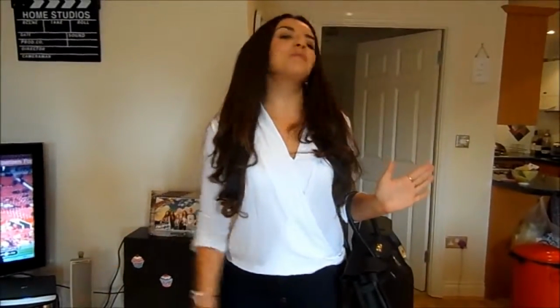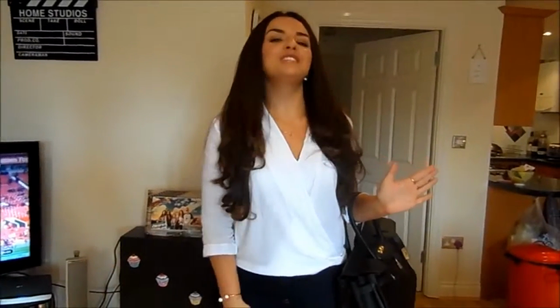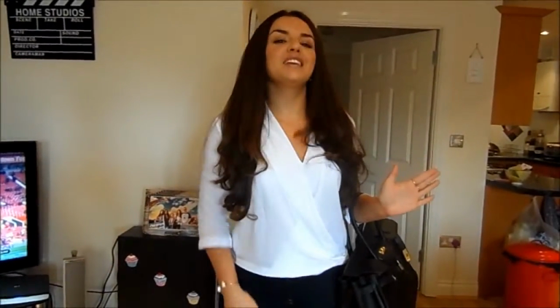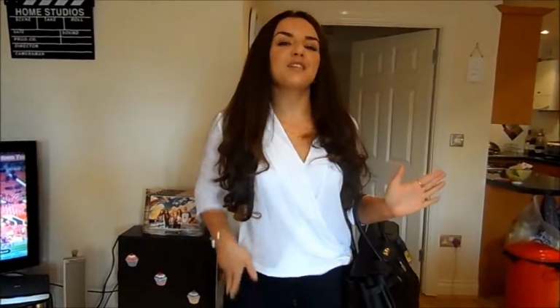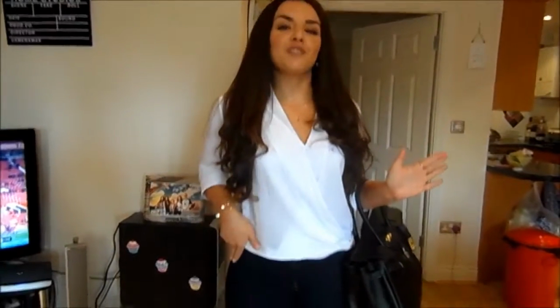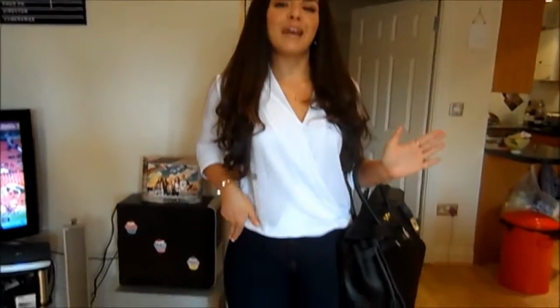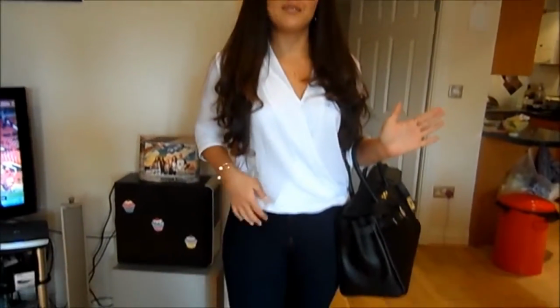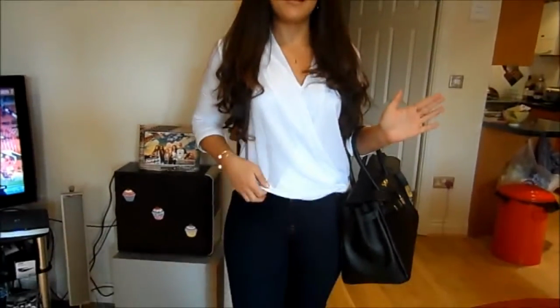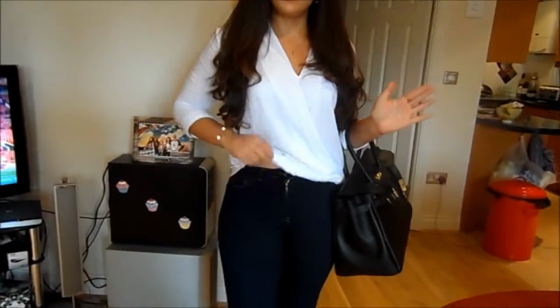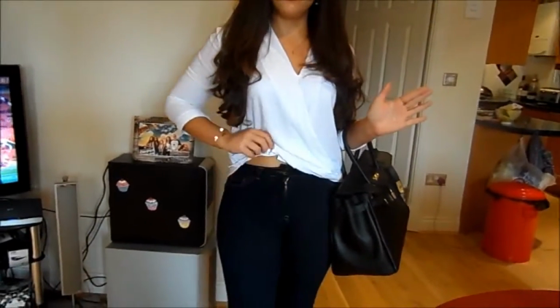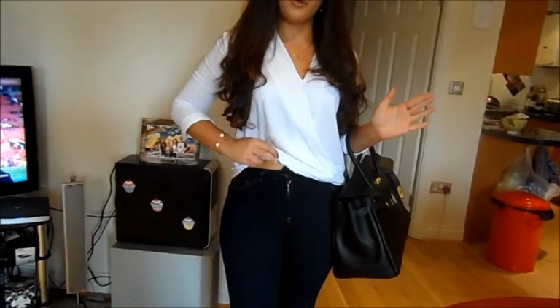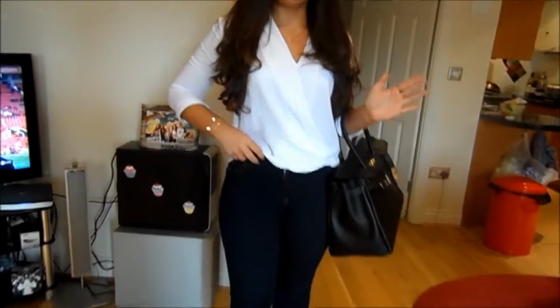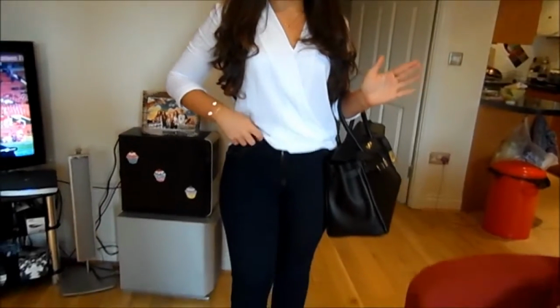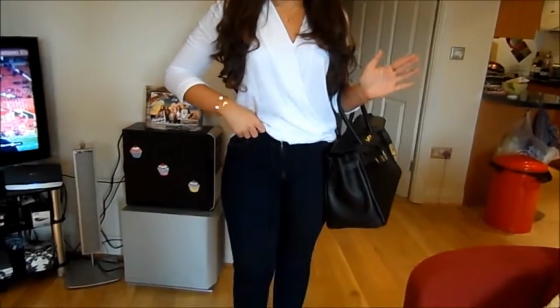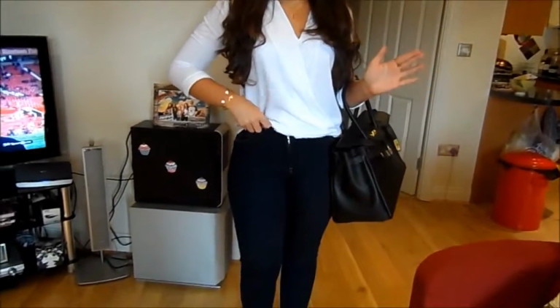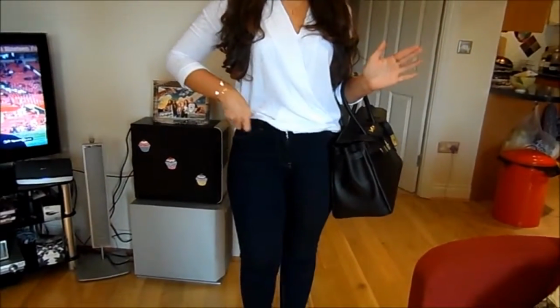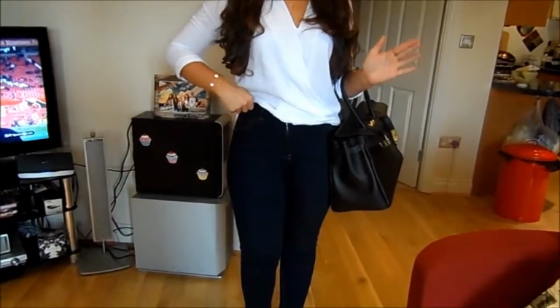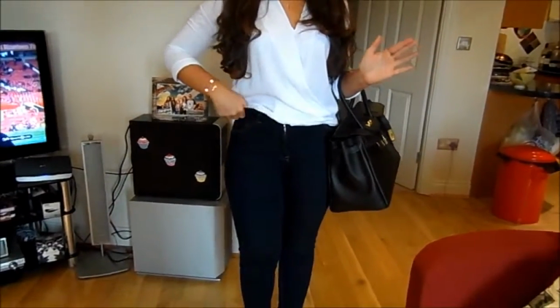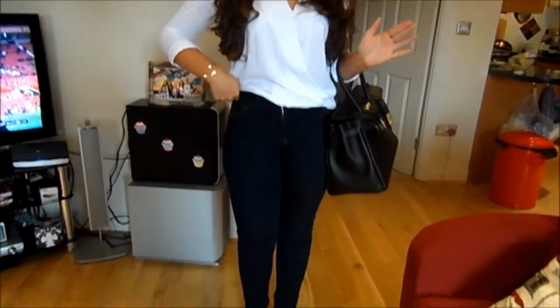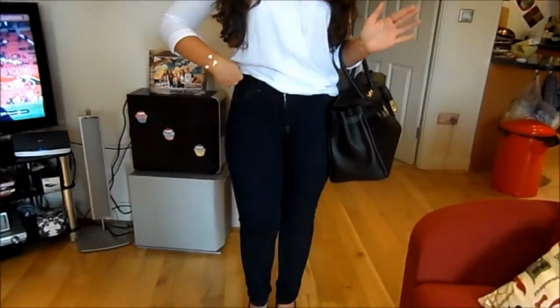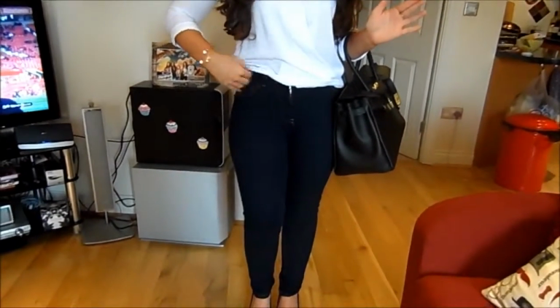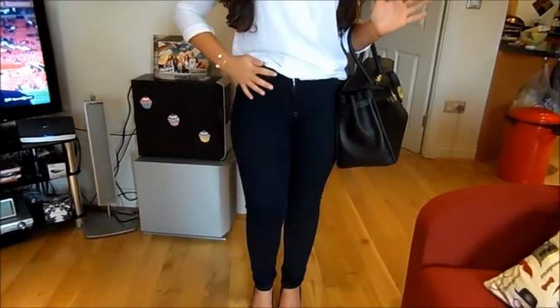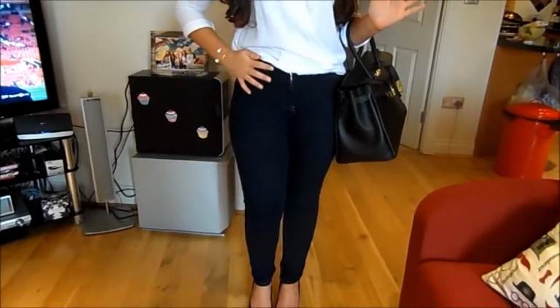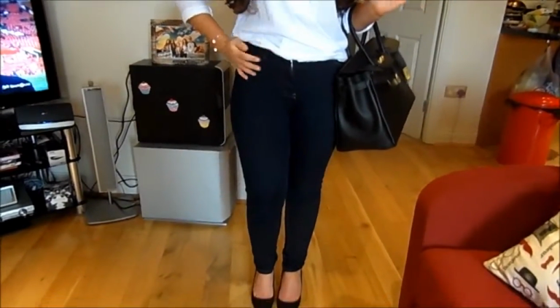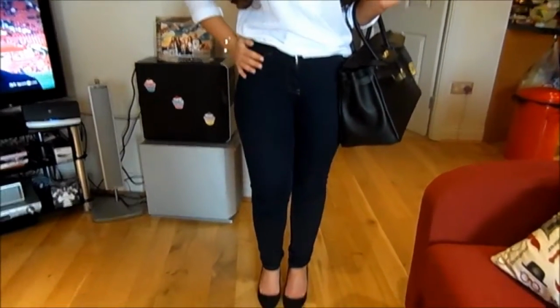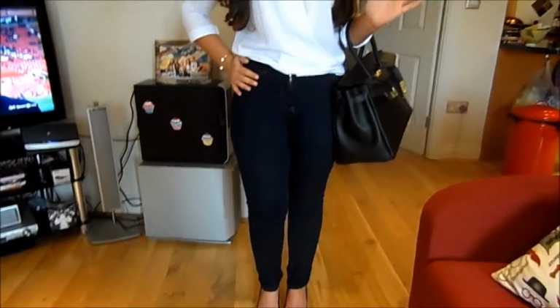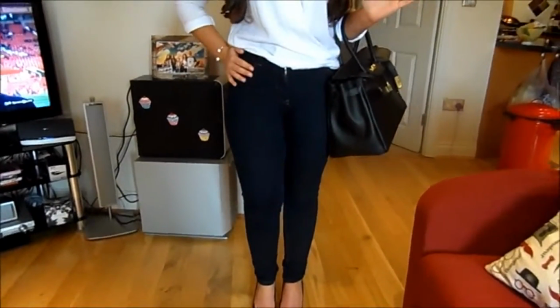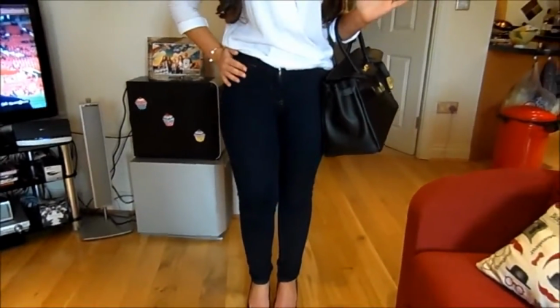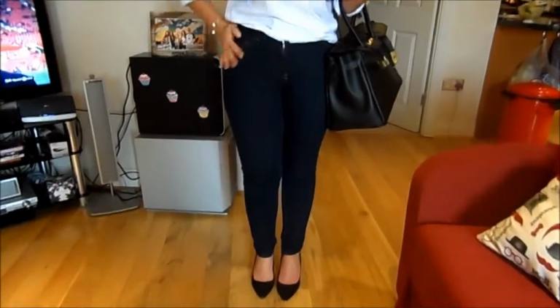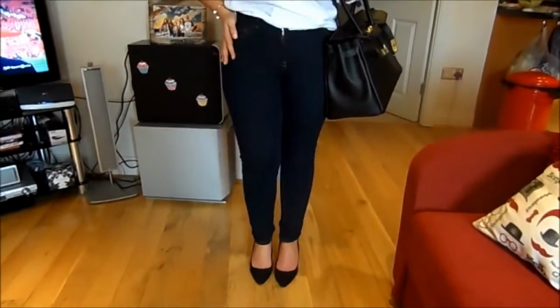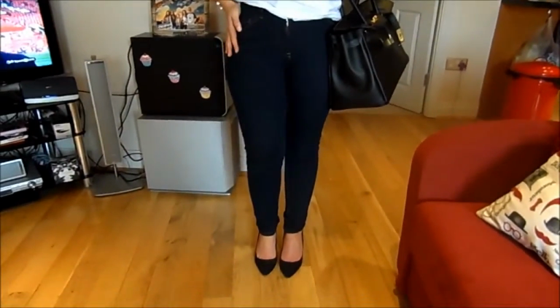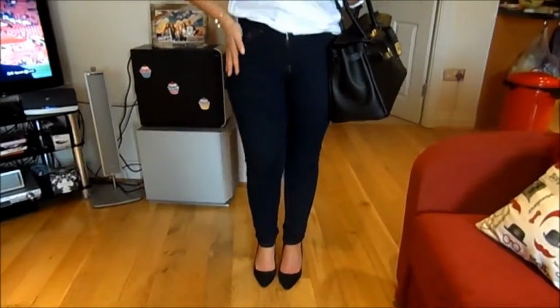My jeans are from ASOS. They're kind of high waist ASOS jeans that I'm obsessed with. I've got two pairs of these because they're so great.